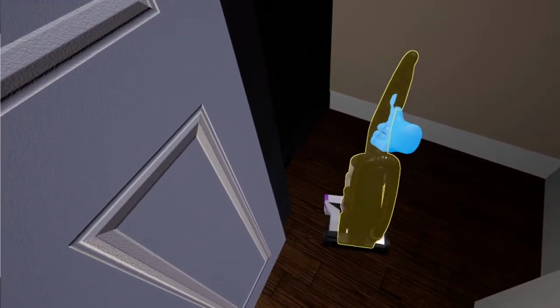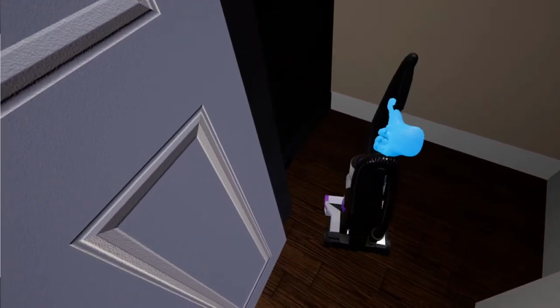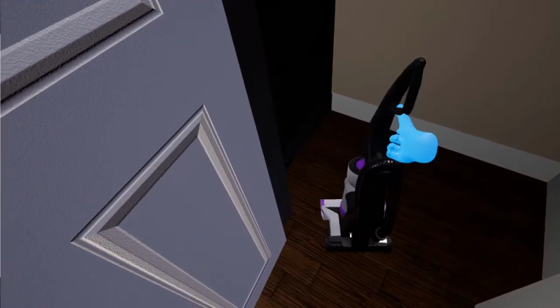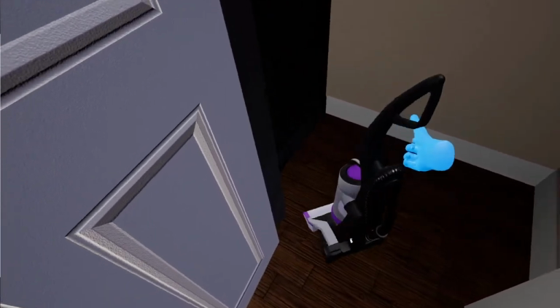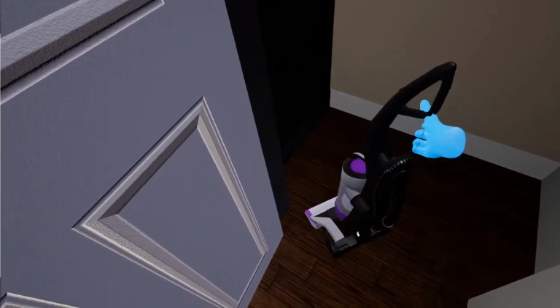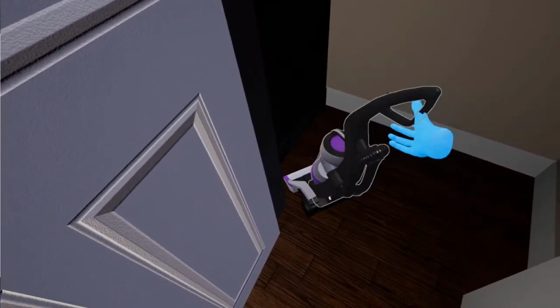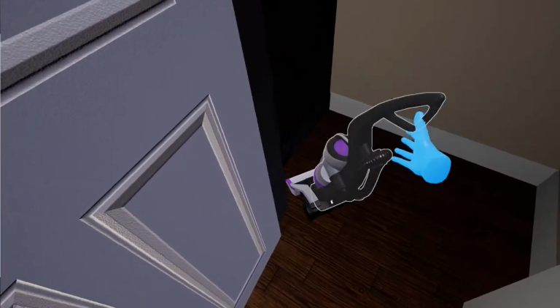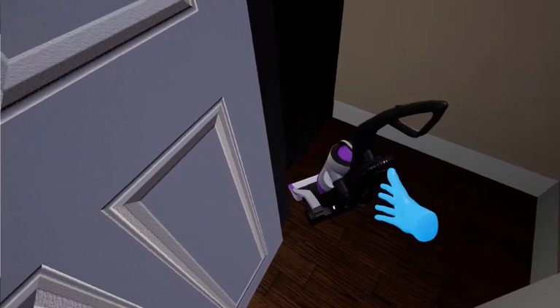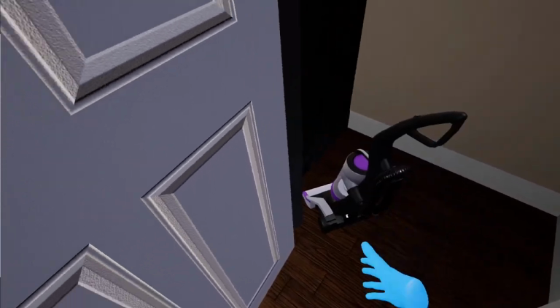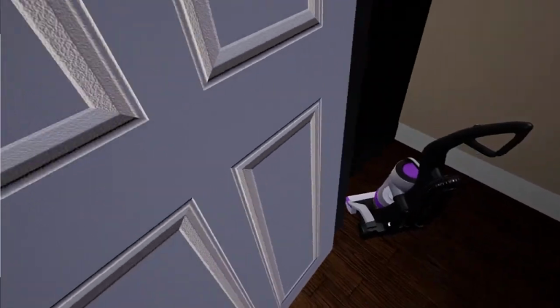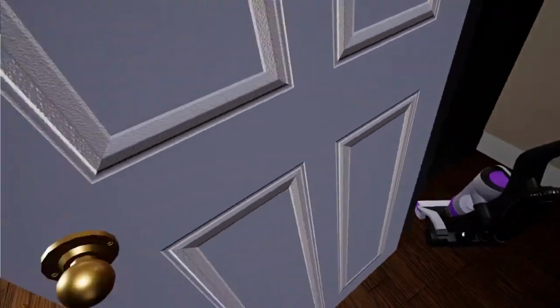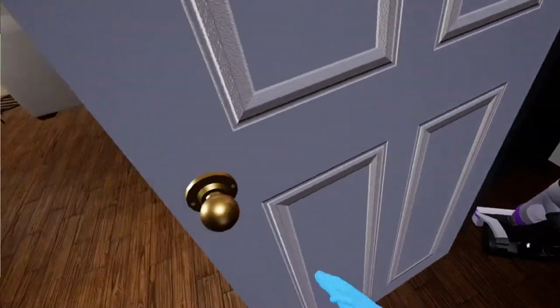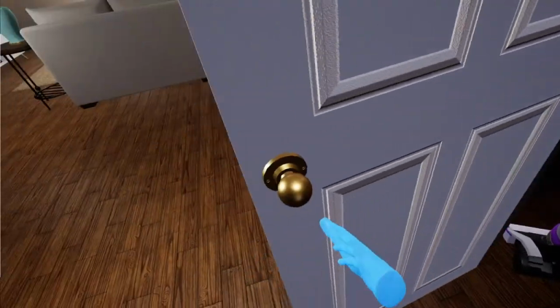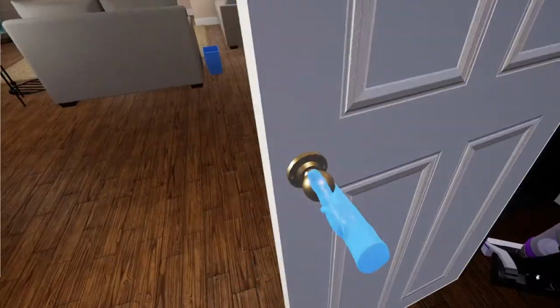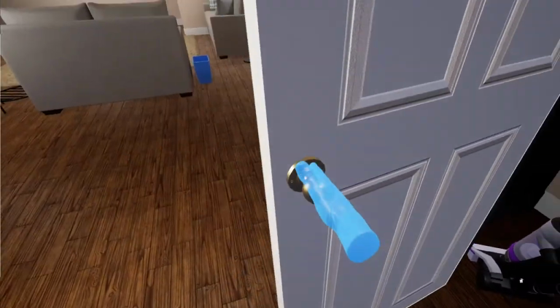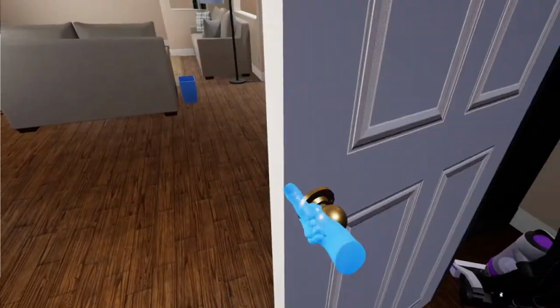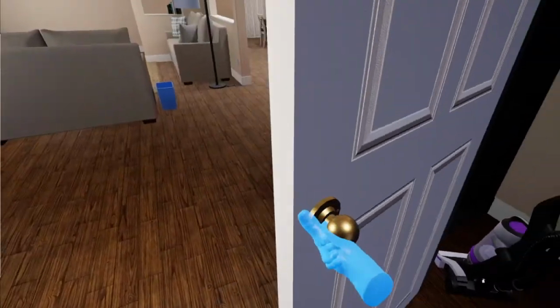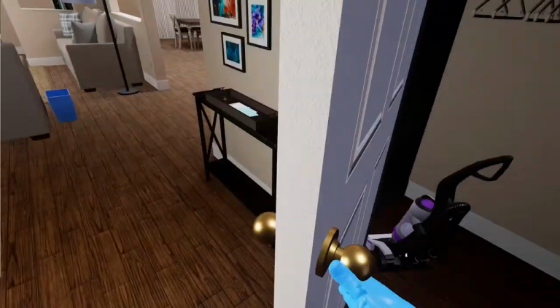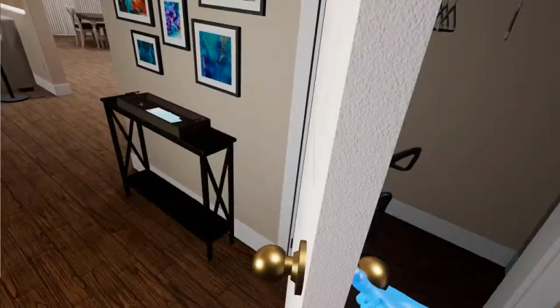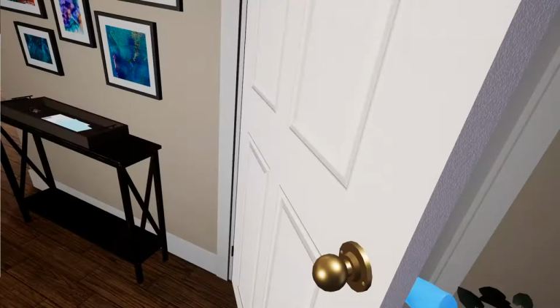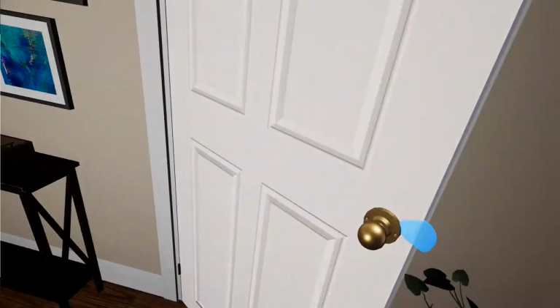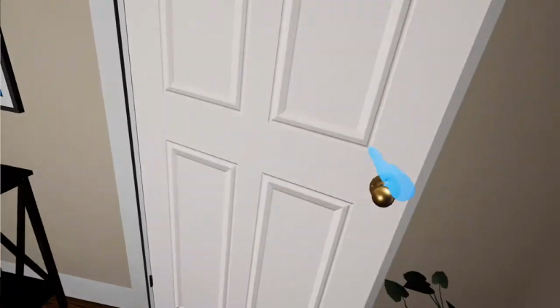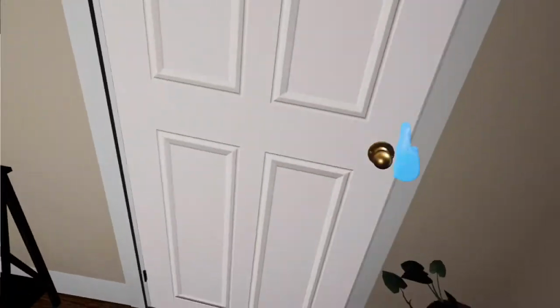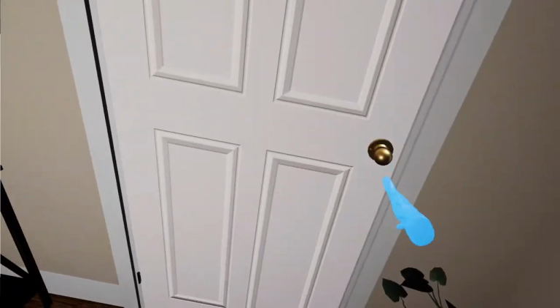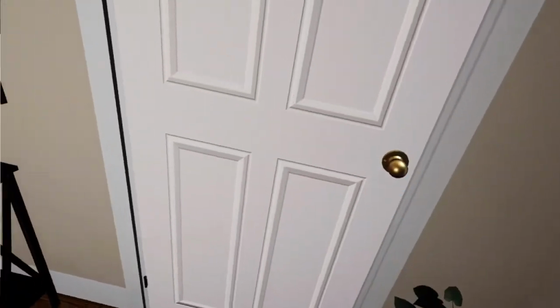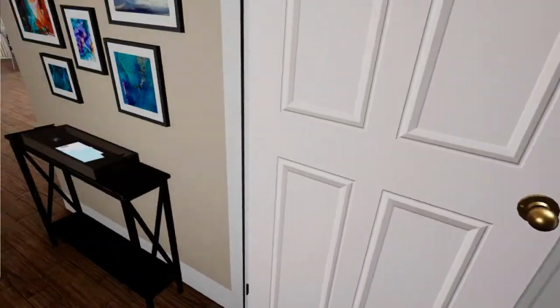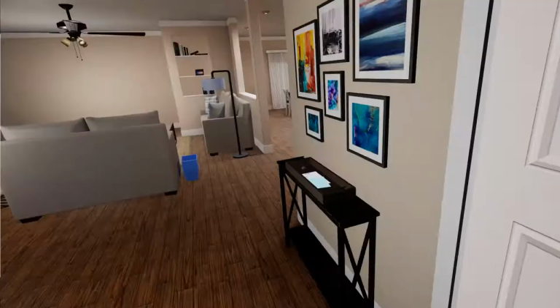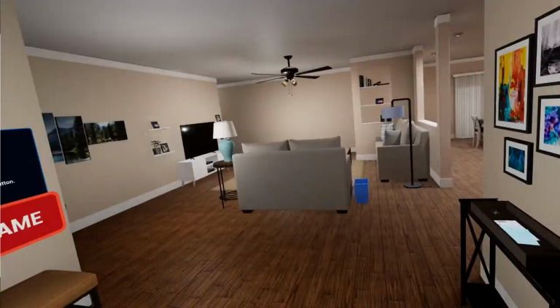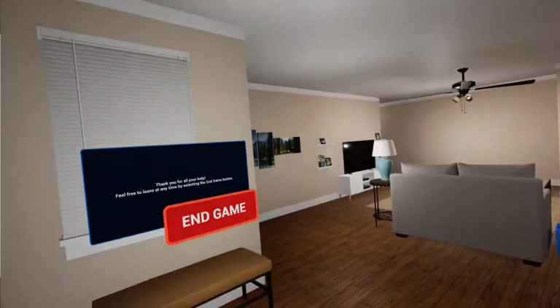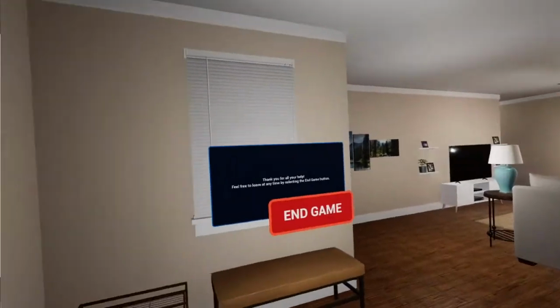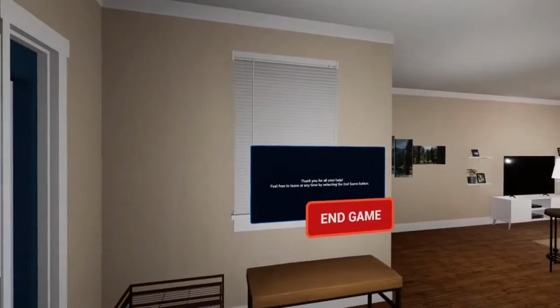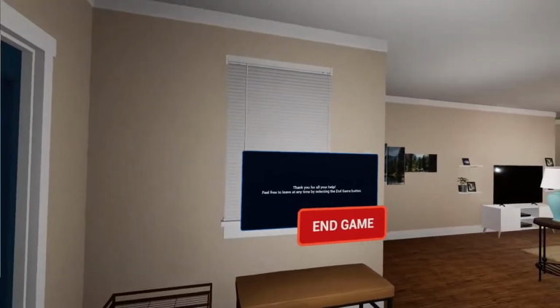Thank you for all your help! Feel free to leave at any time by selecting the end game button.